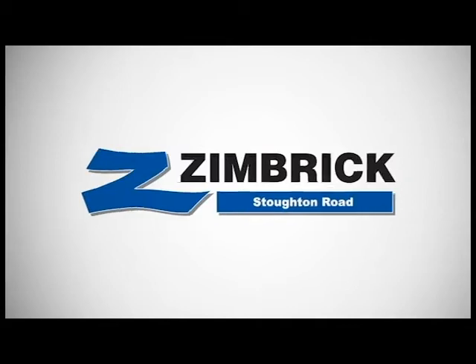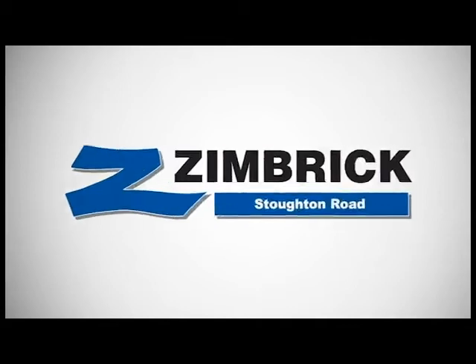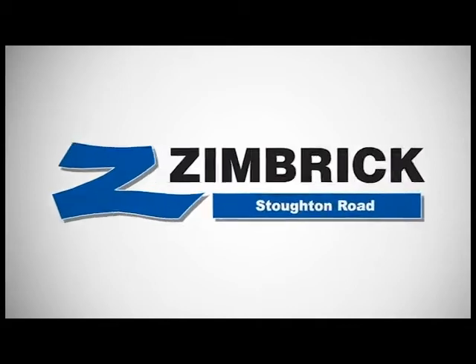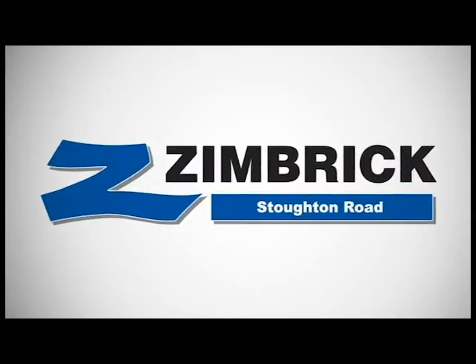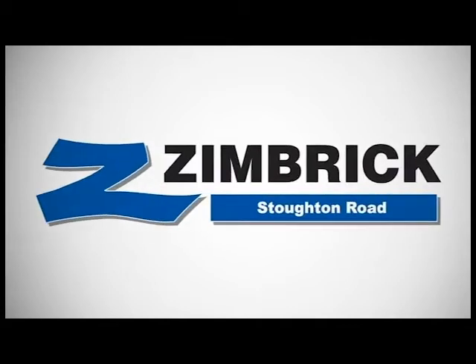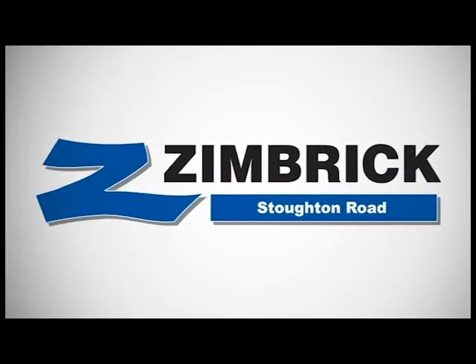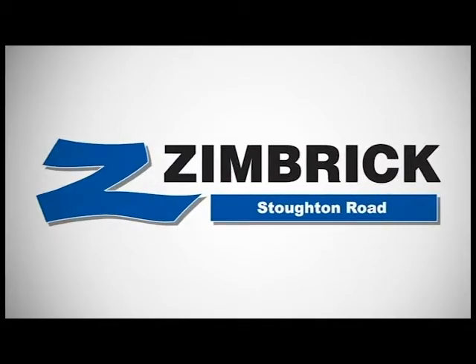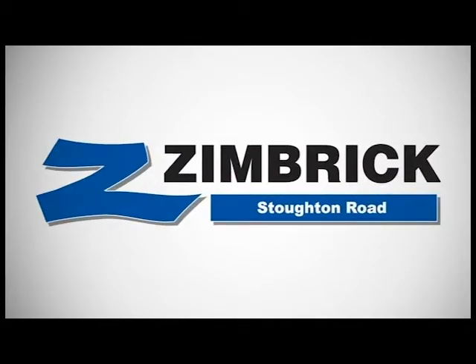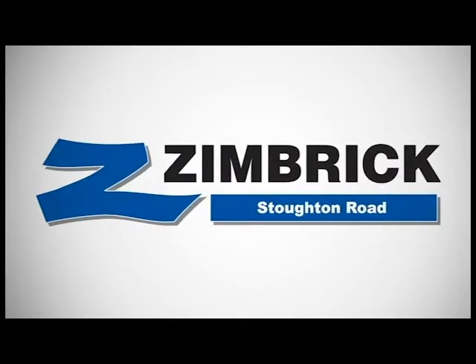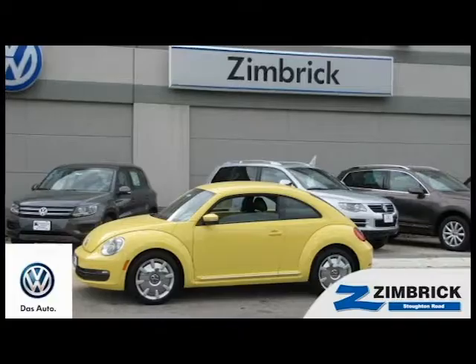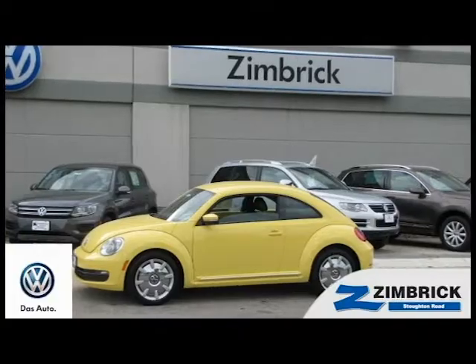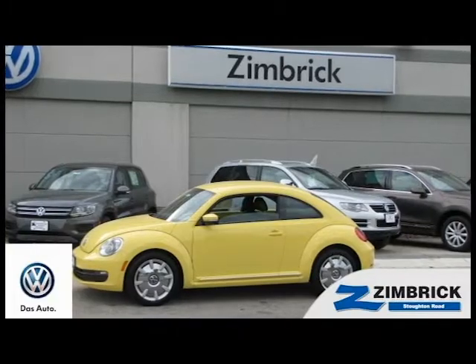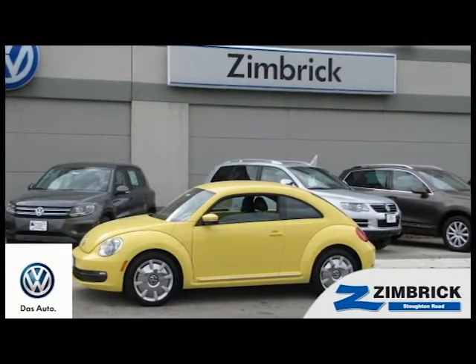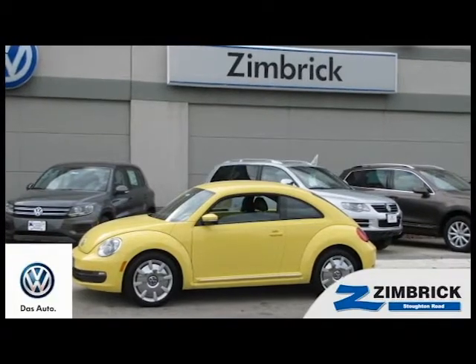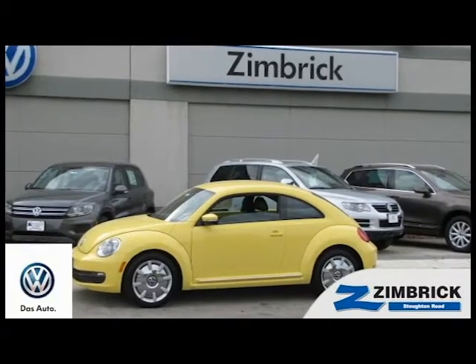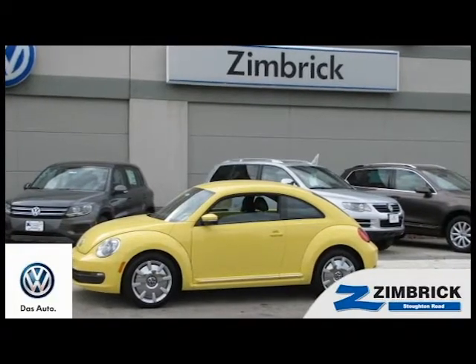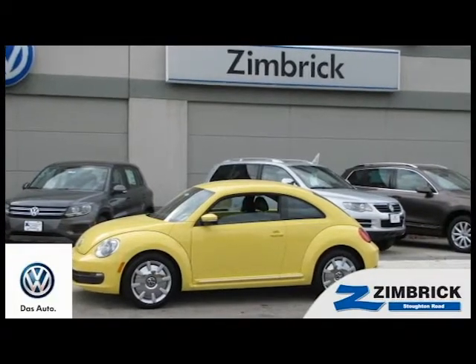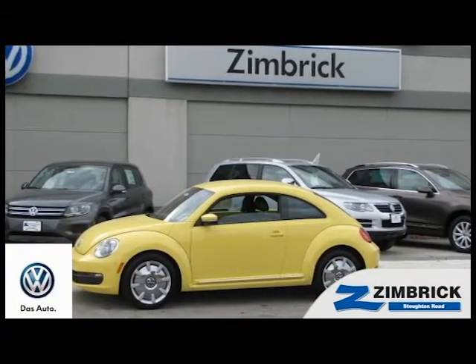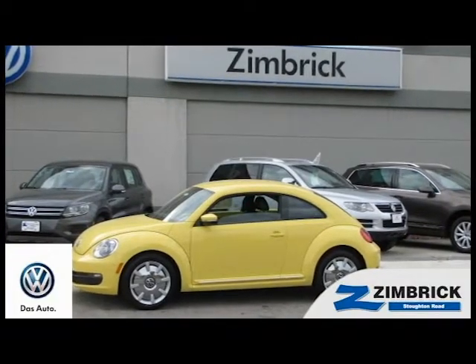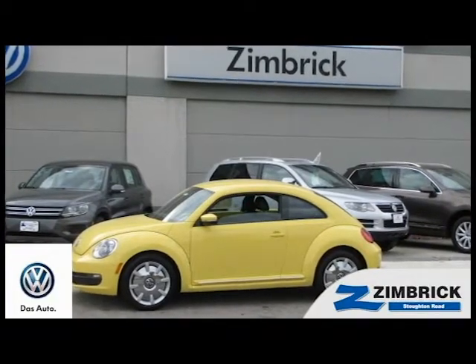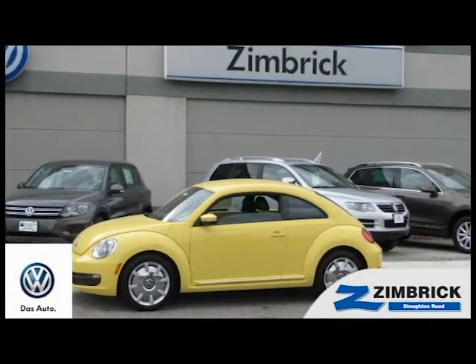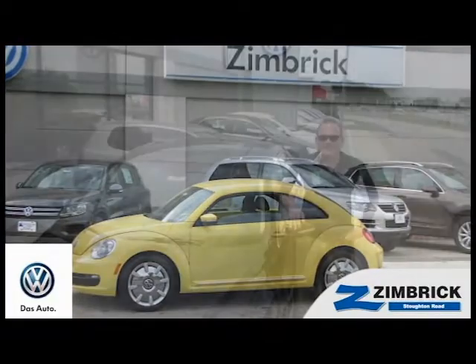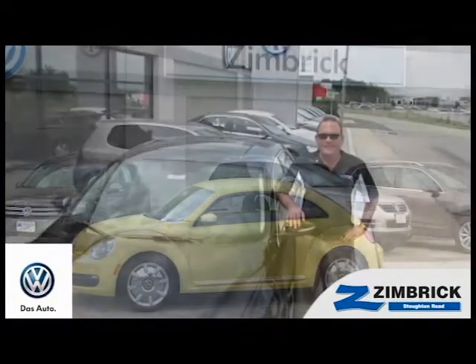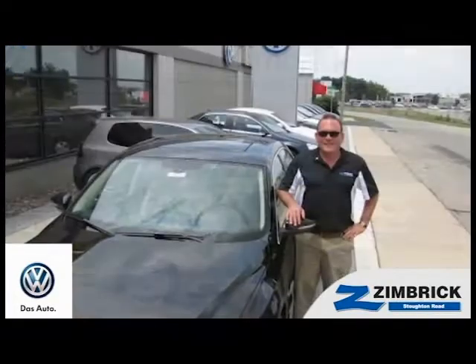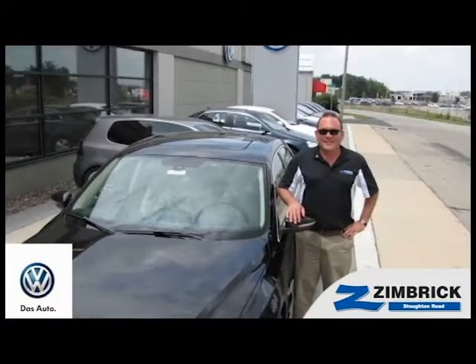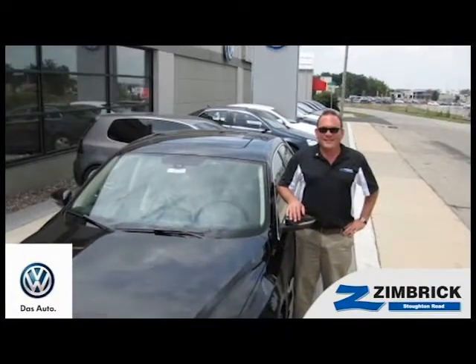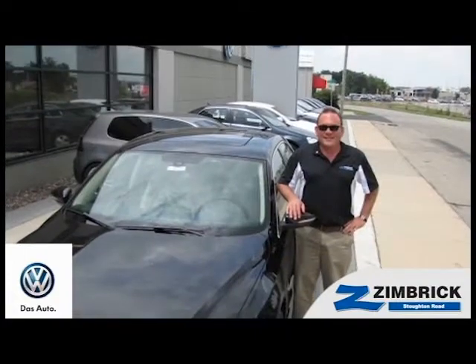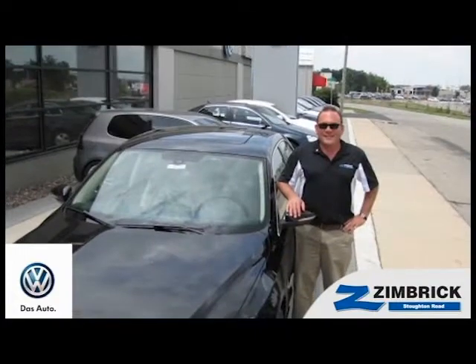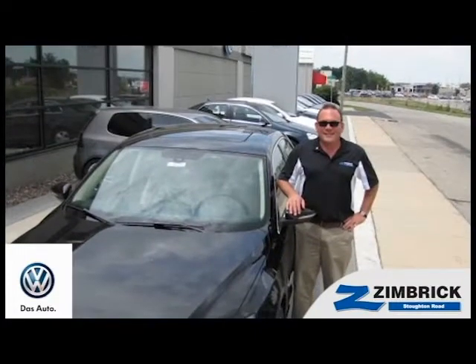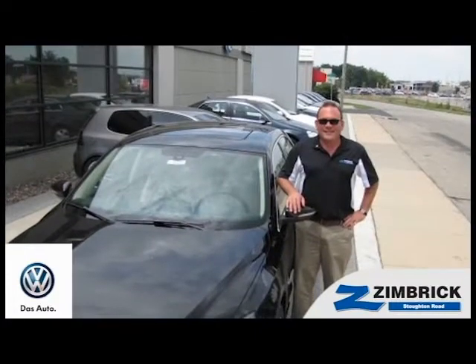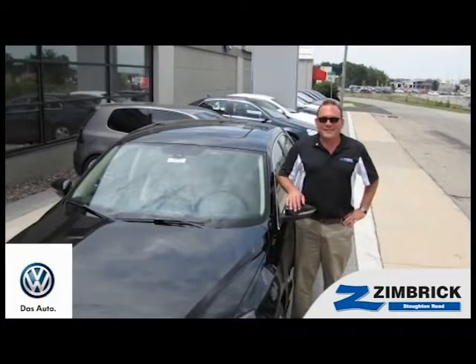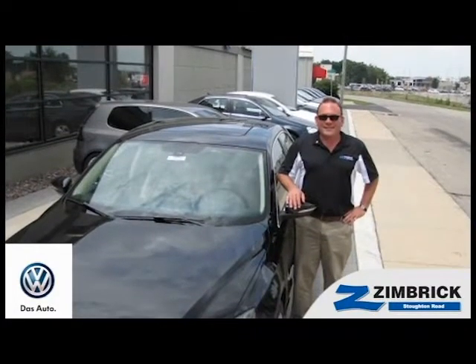Welcome to Zimbruck on Stoughton Road, where our mission is to be the leader in delivering outstanding customer service through outstanding employees.